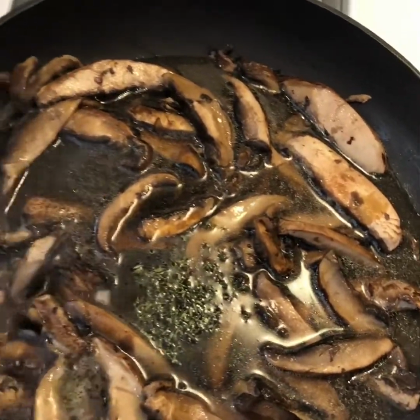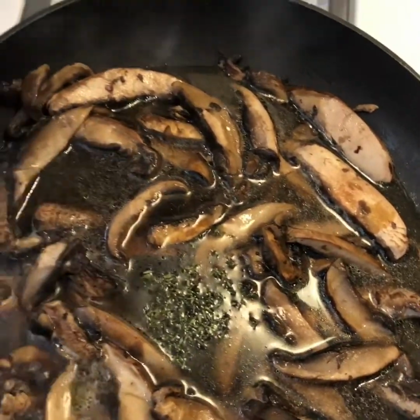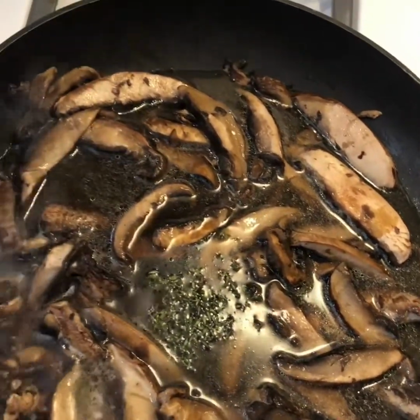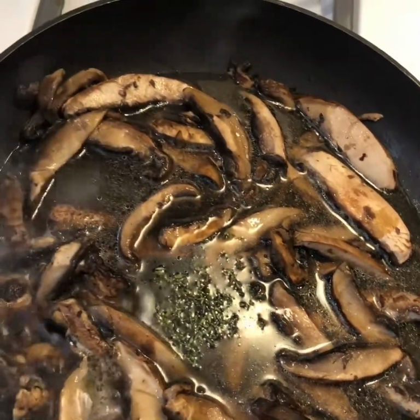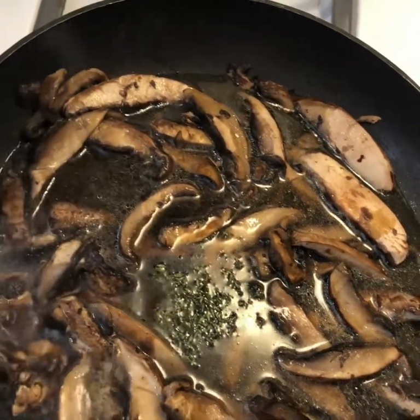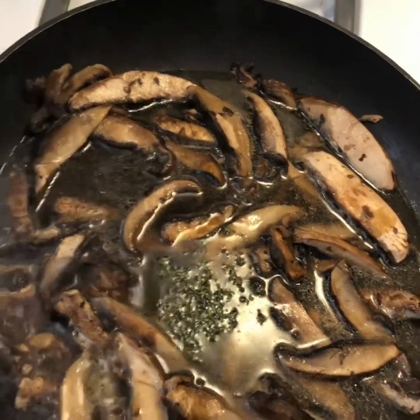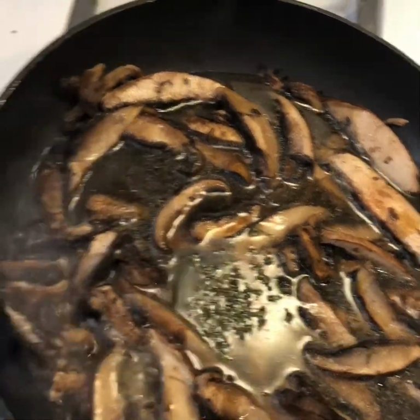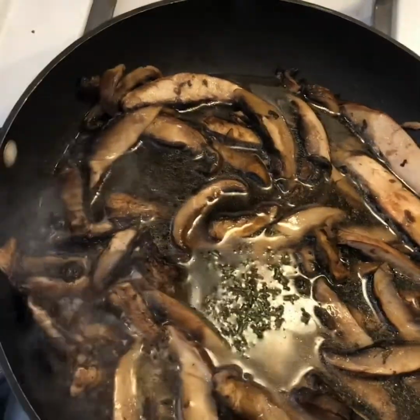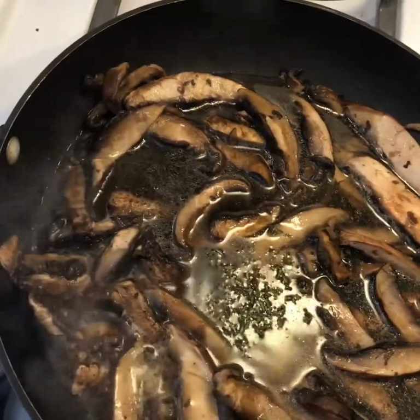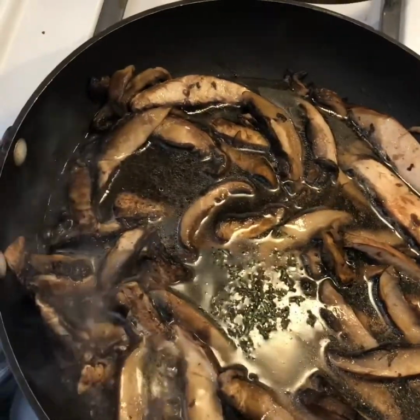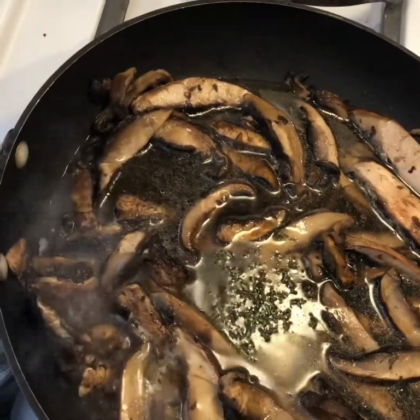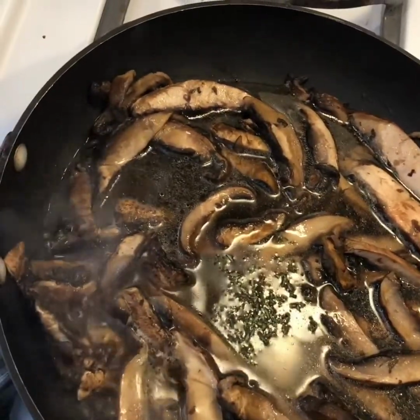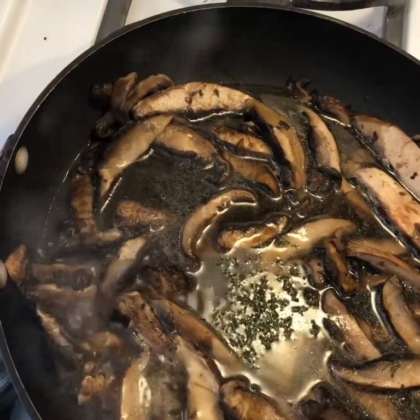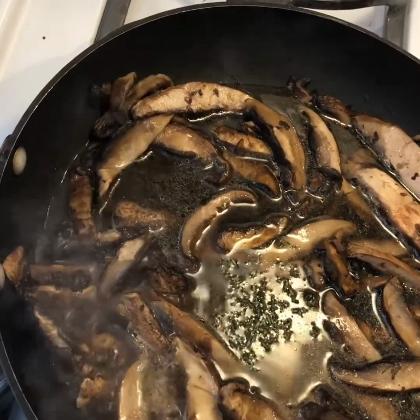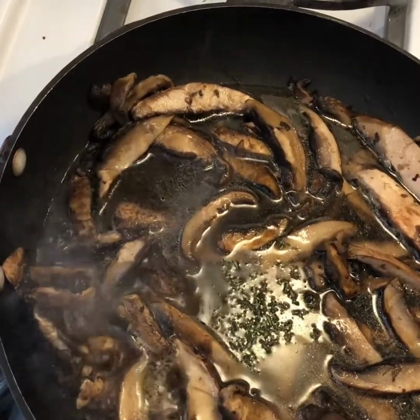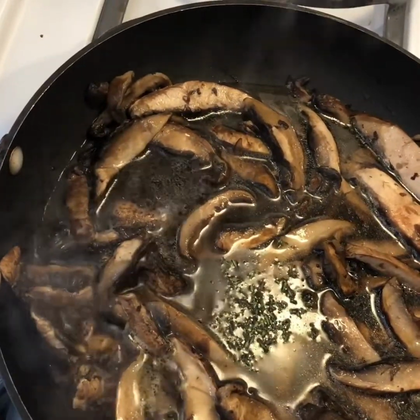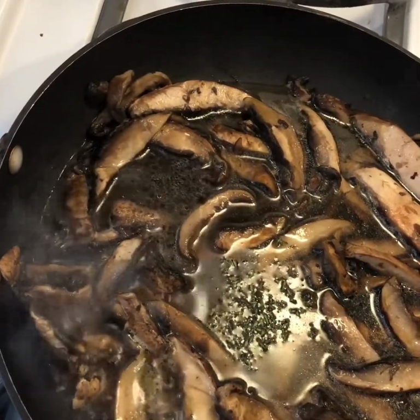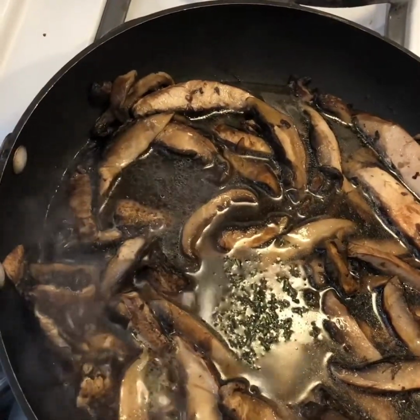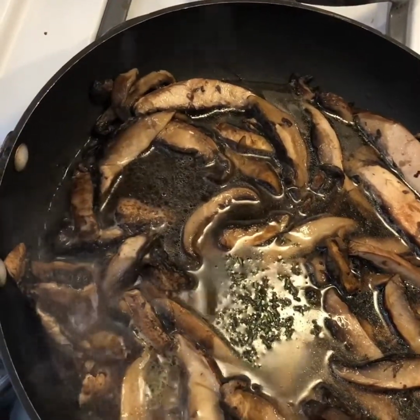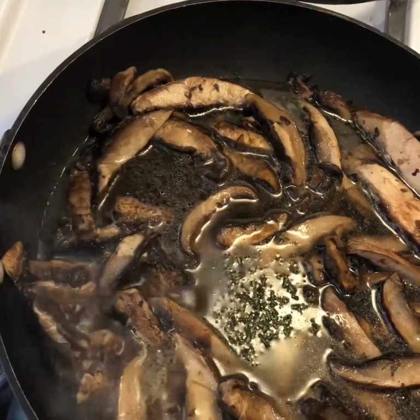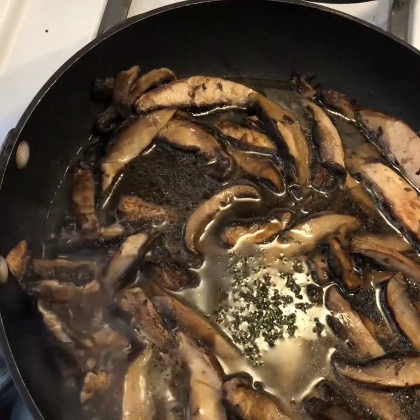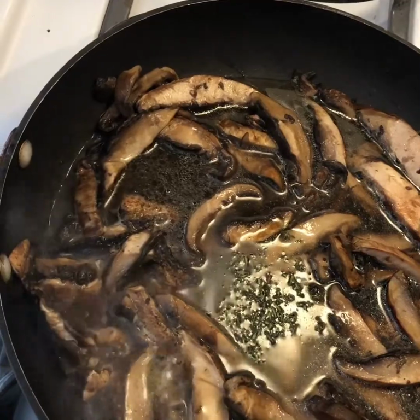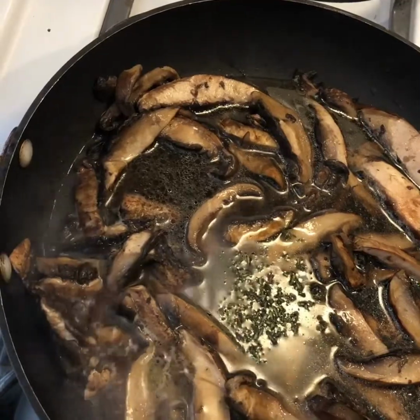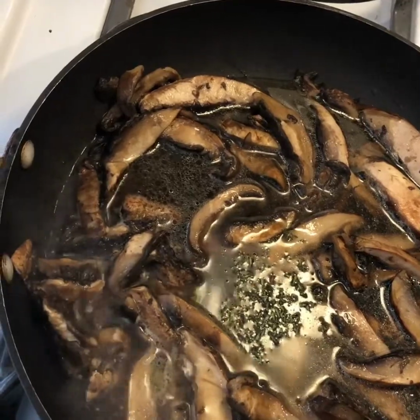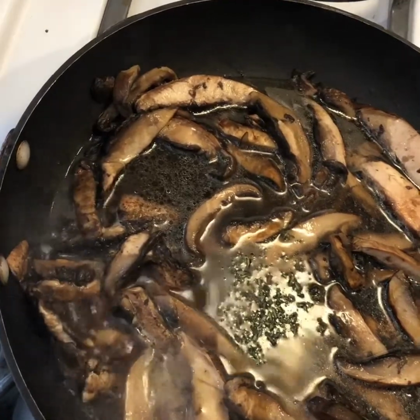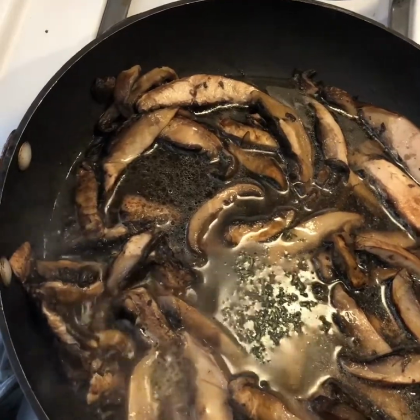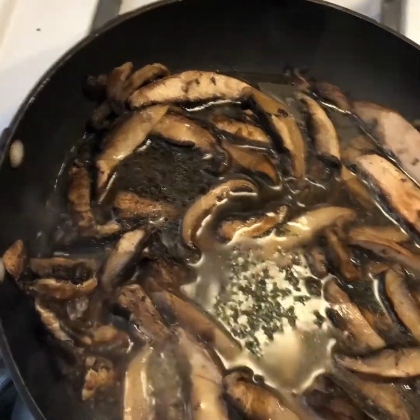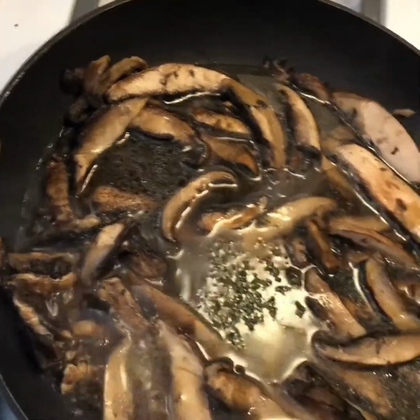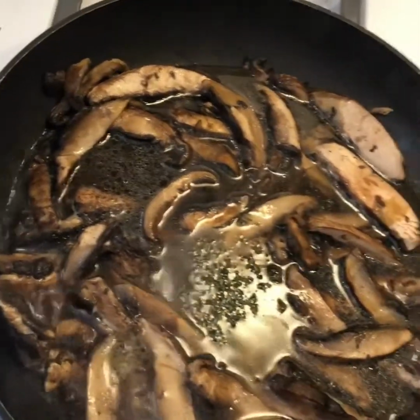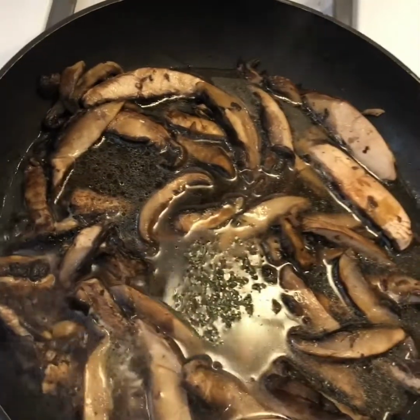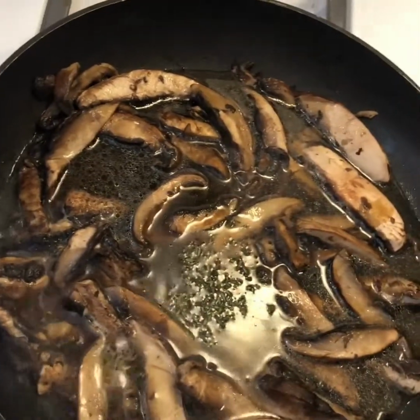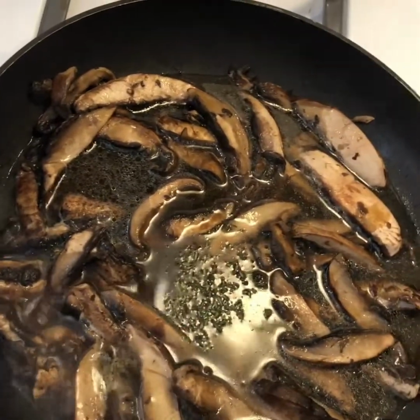The next step is to bring this mixture to a boil, then reduce to a simmer for about five minutes.